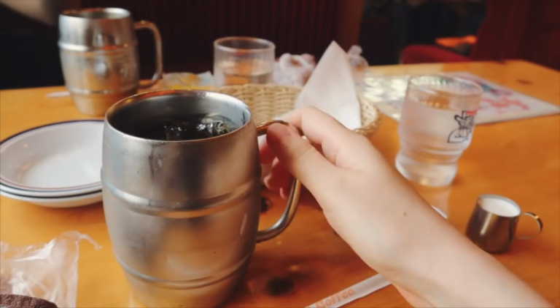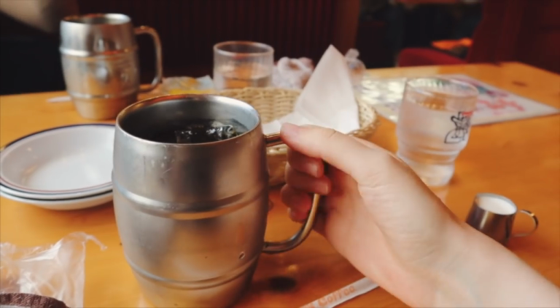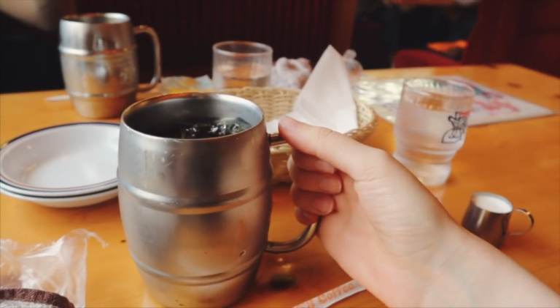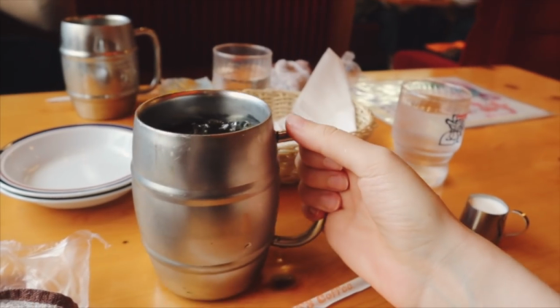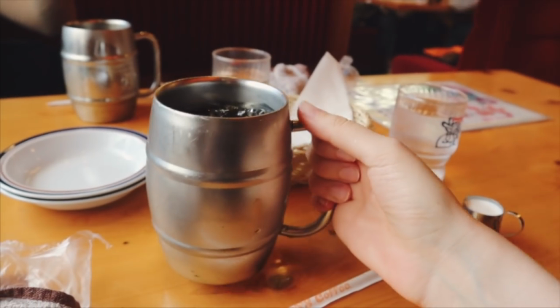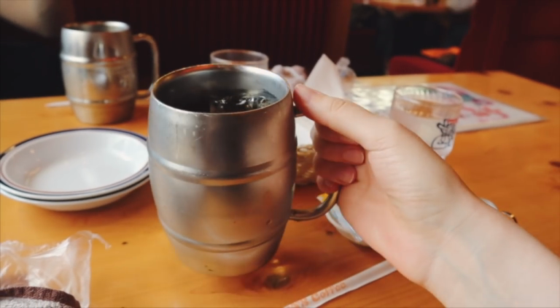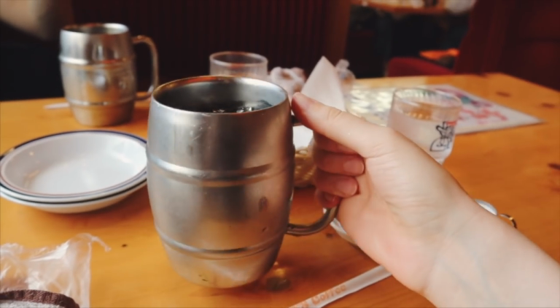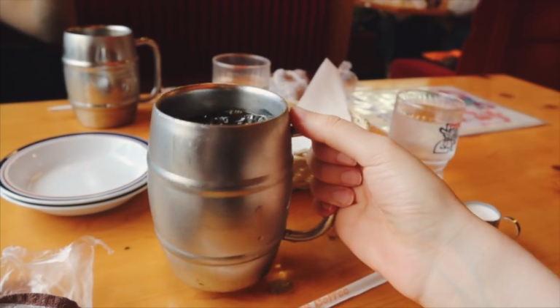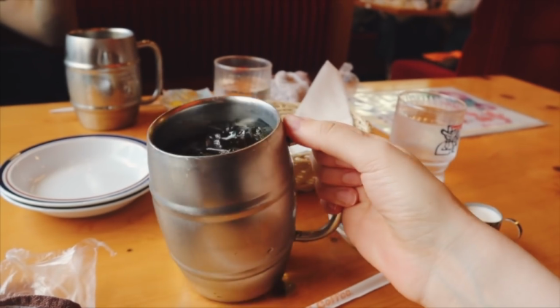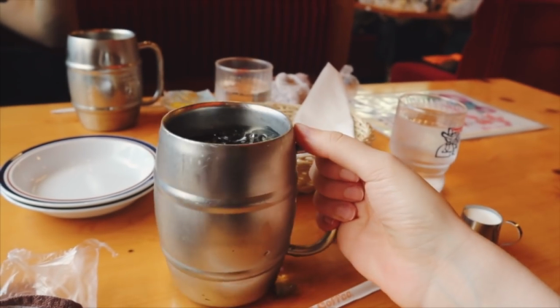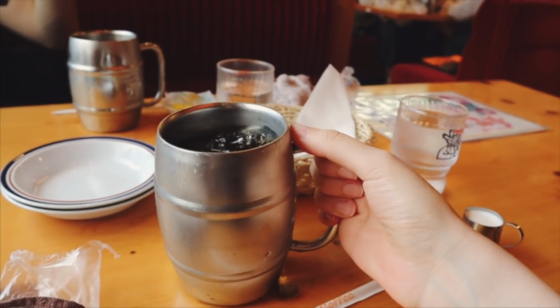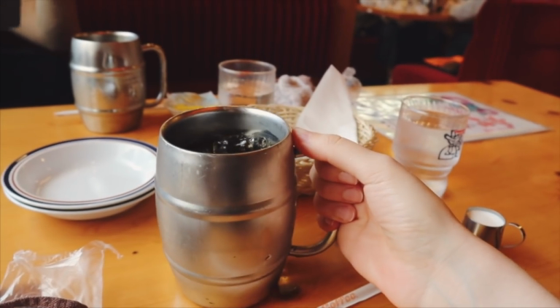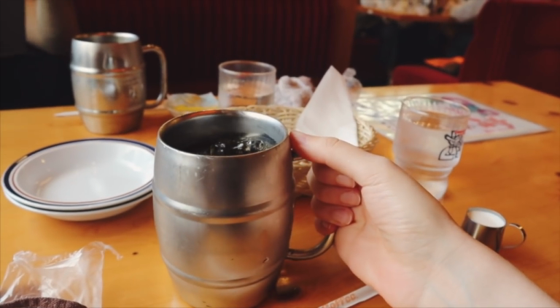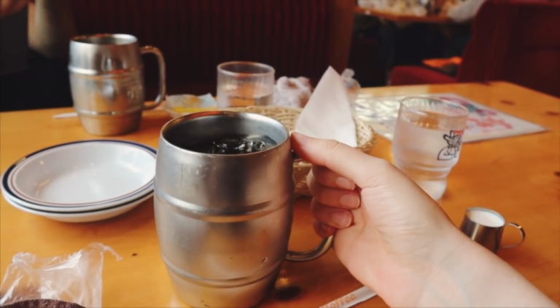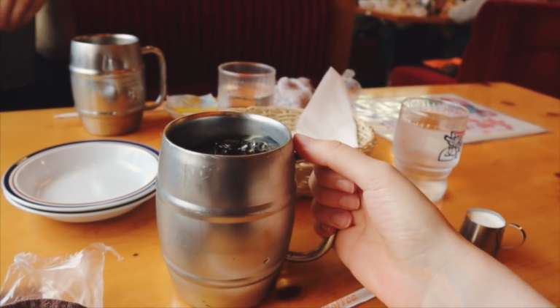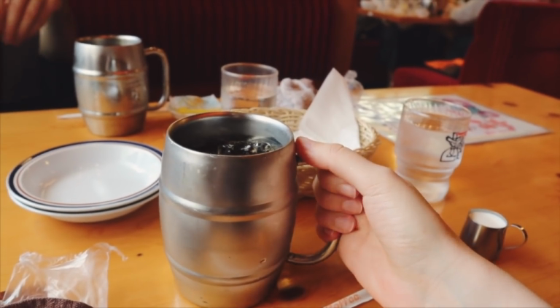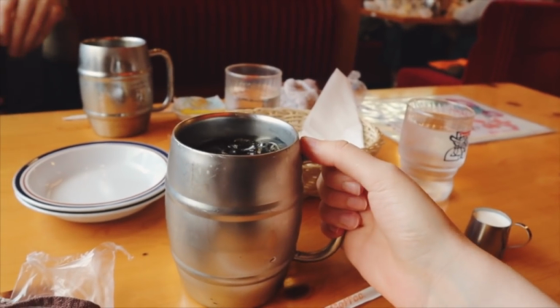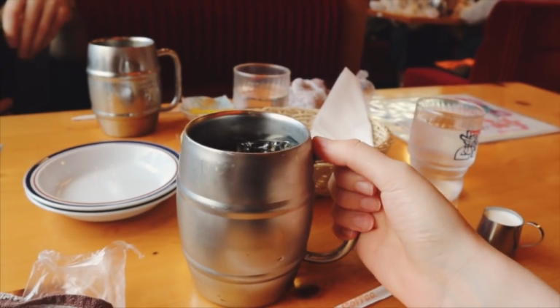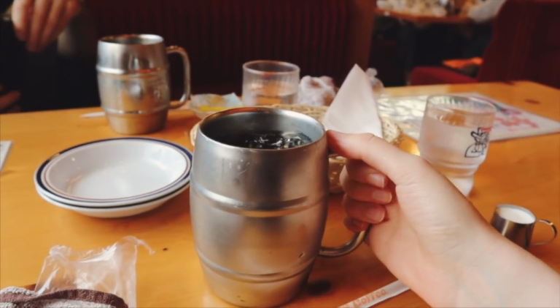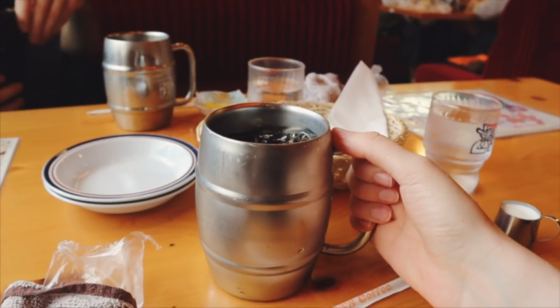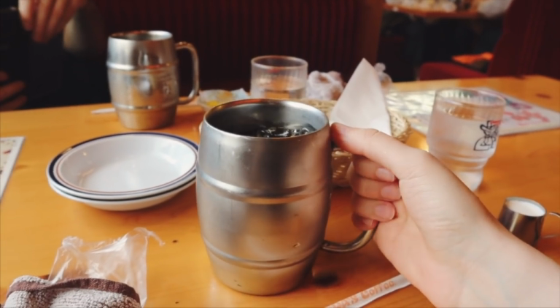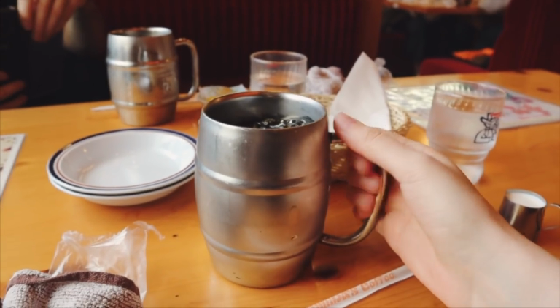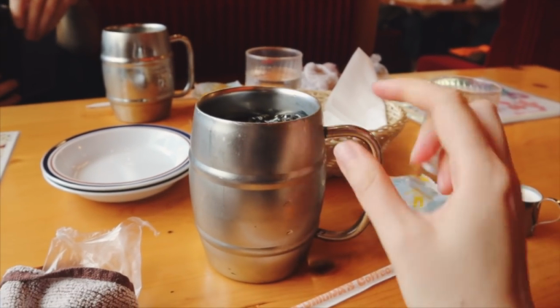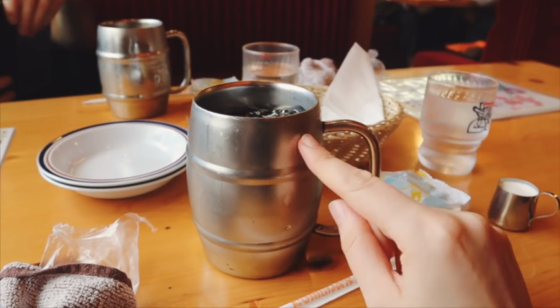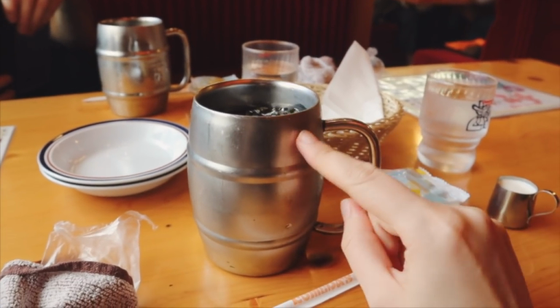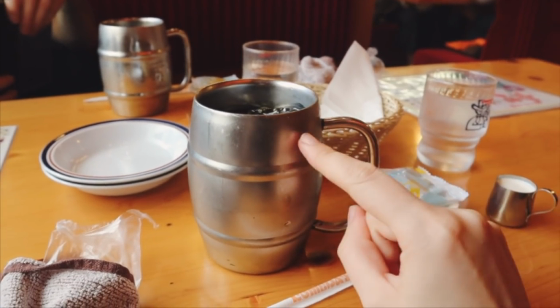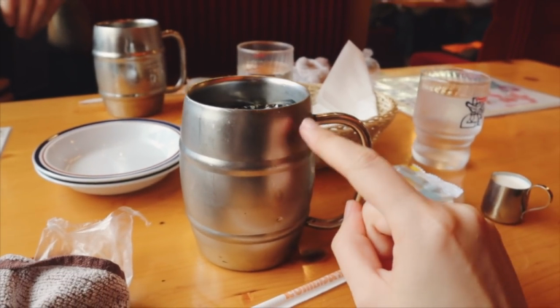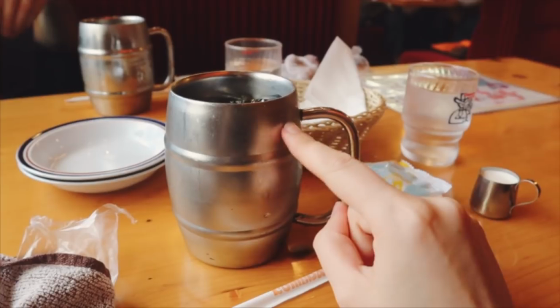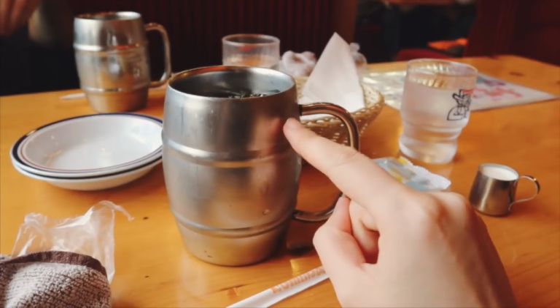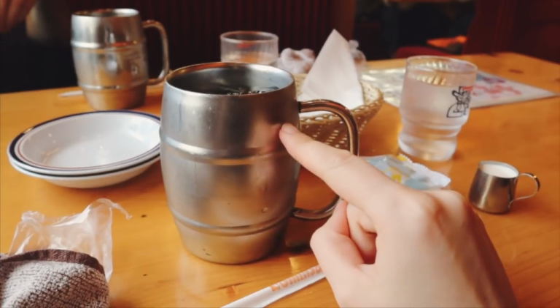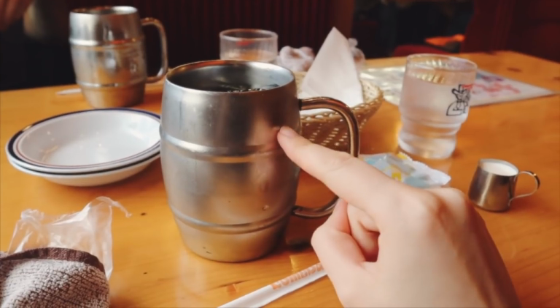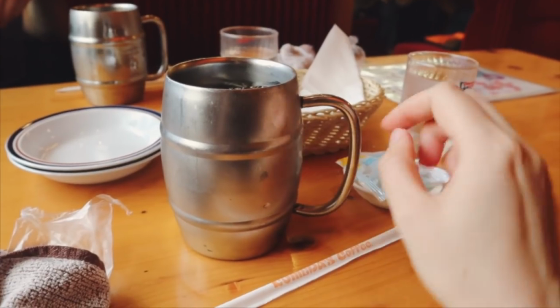Look how big this jug of iced coffee is. This is good — this is what I need right now.